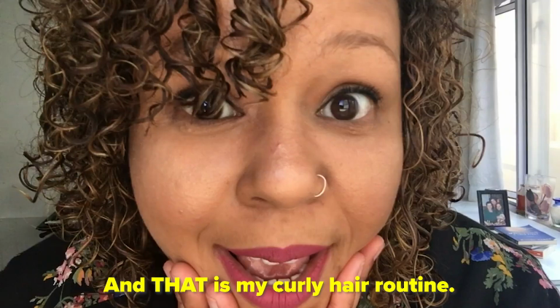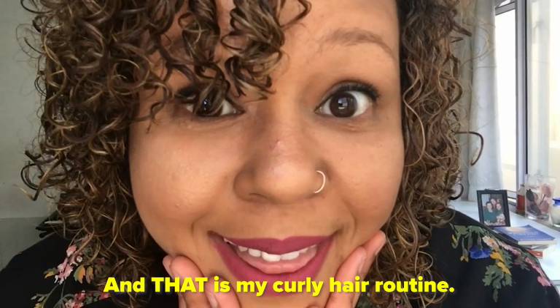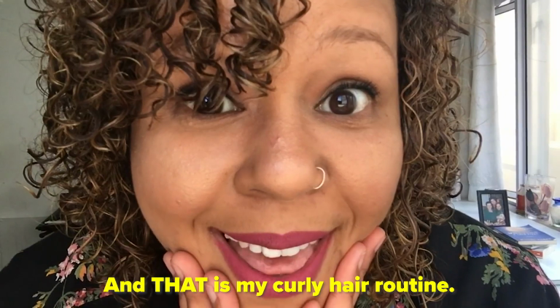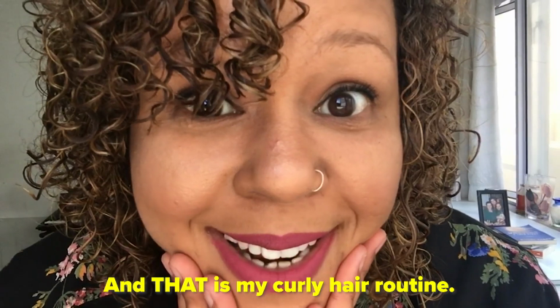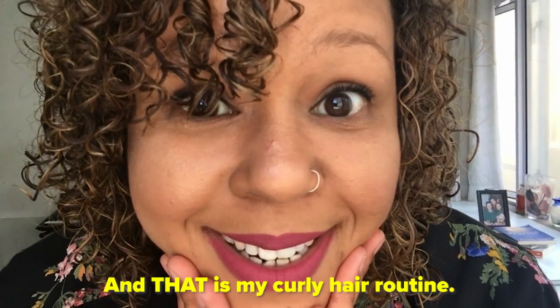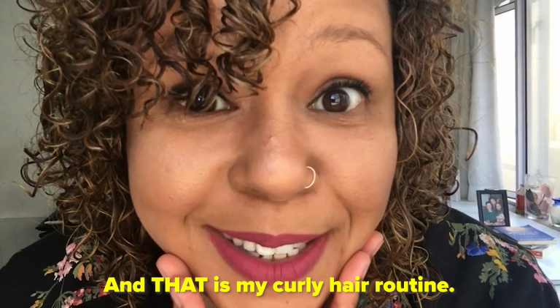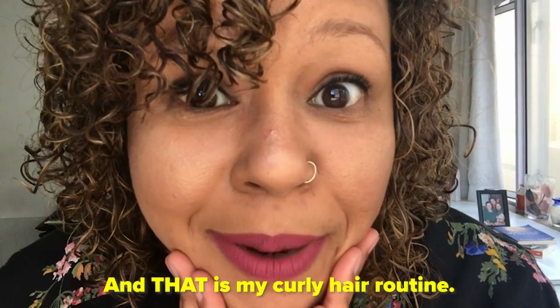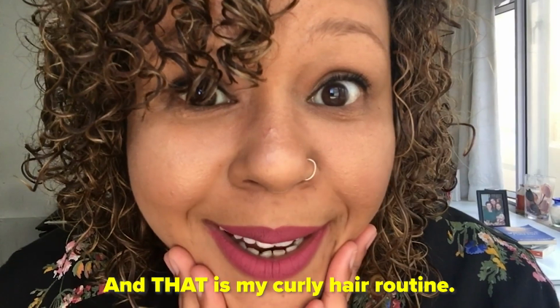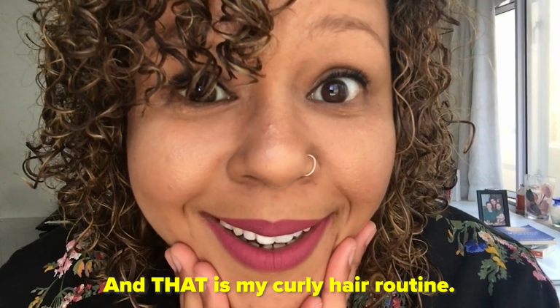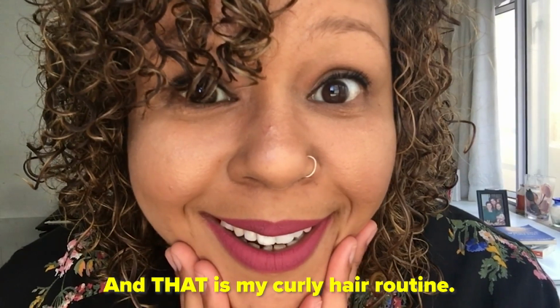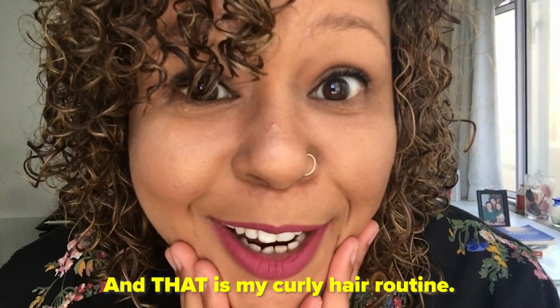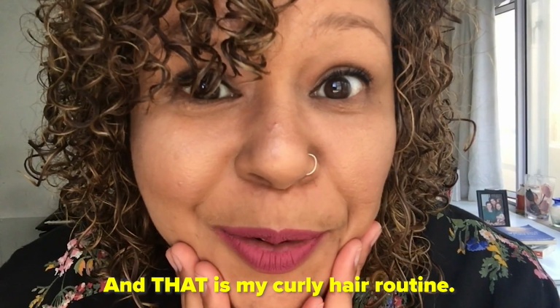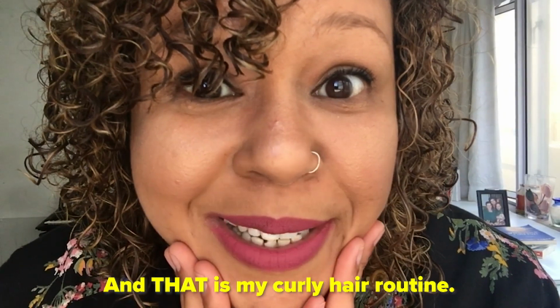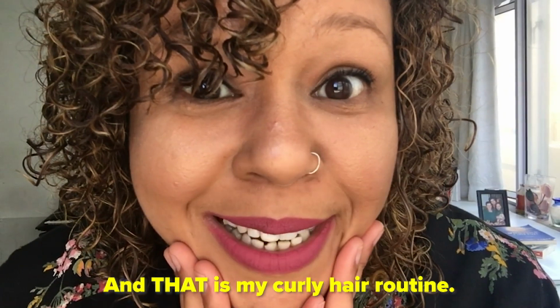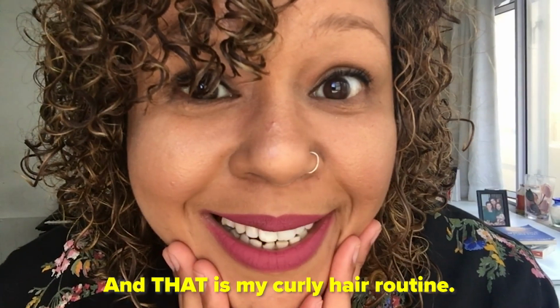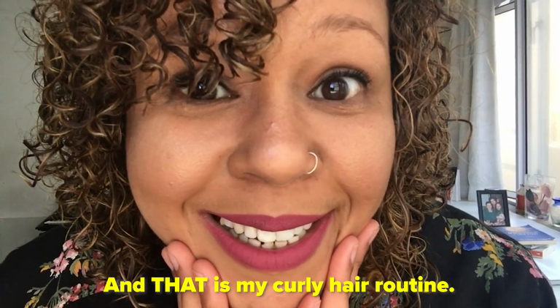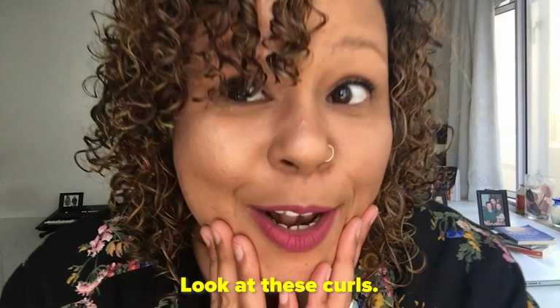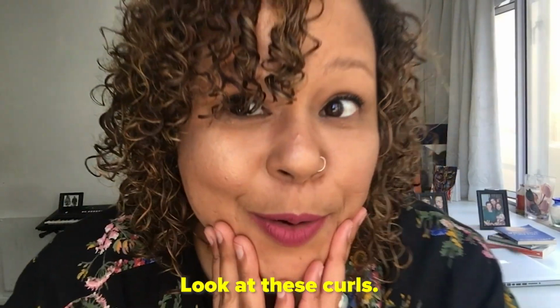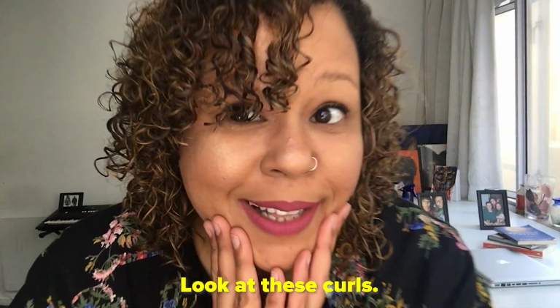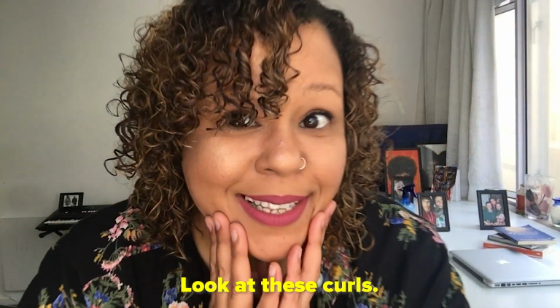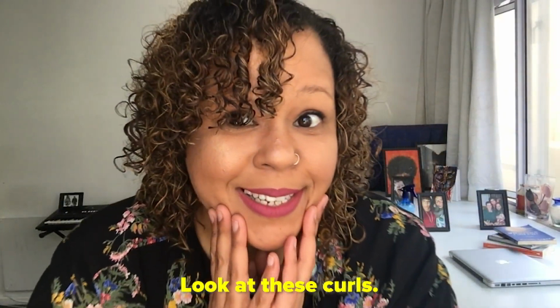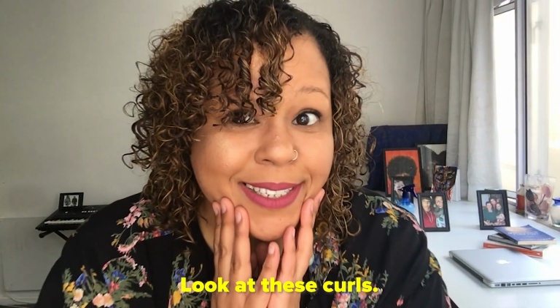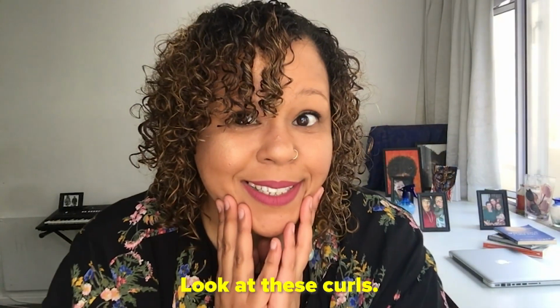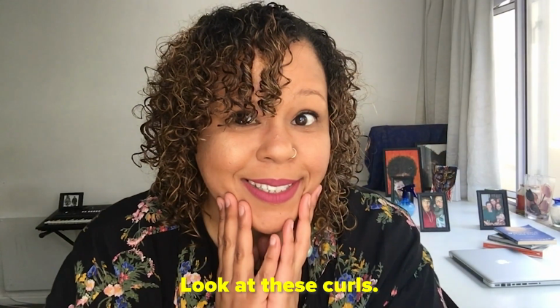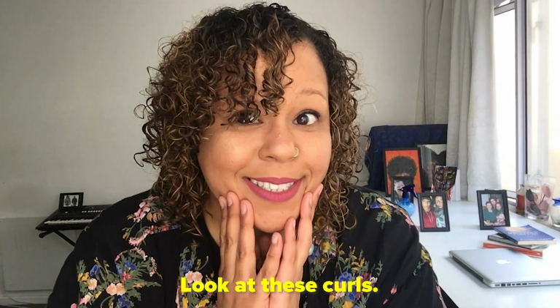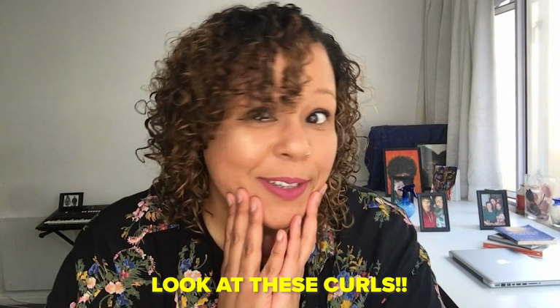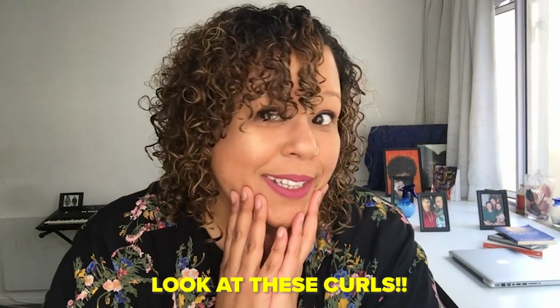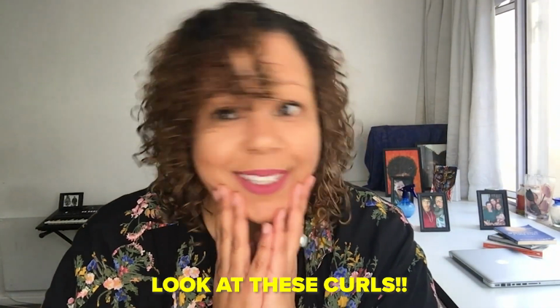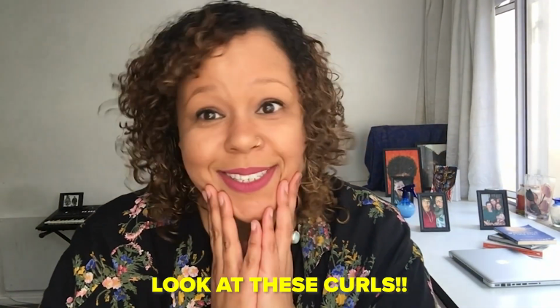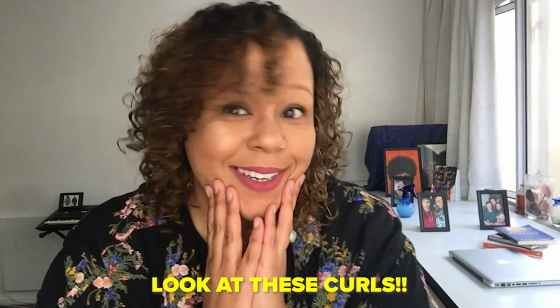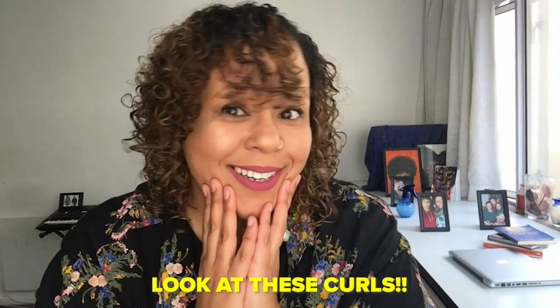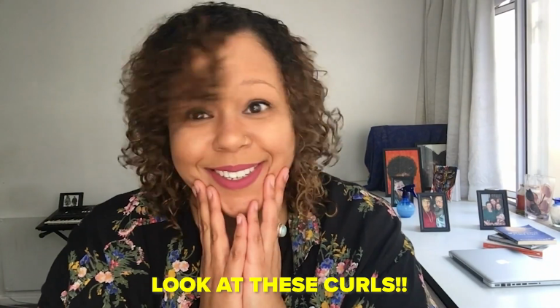And that is my curly hair routine. Look at these curls!